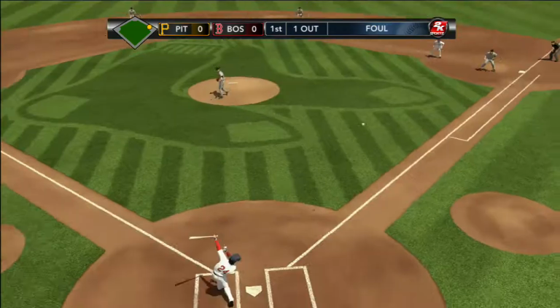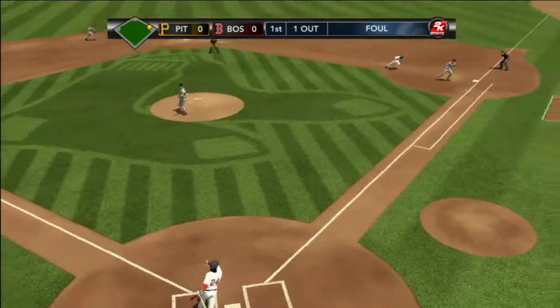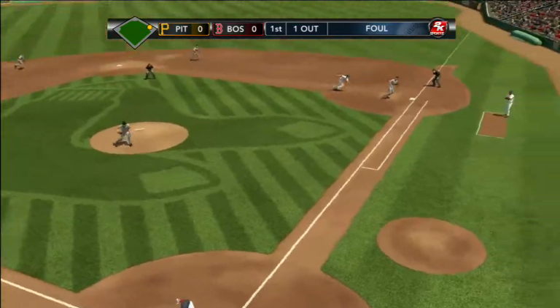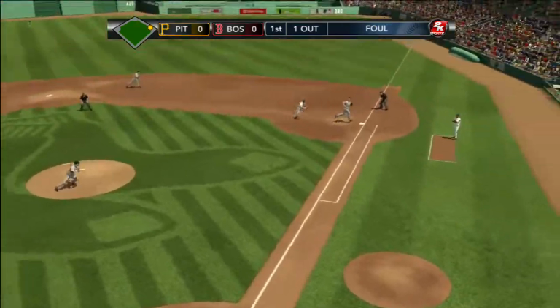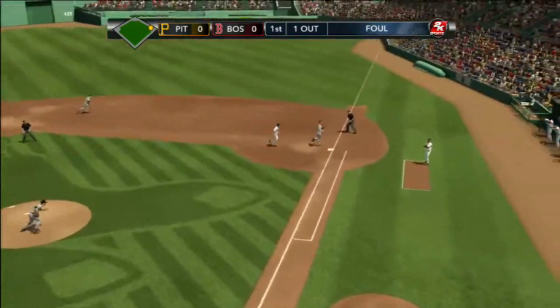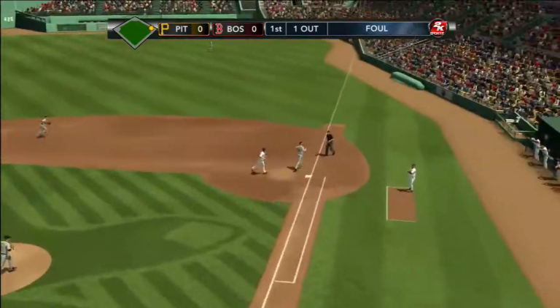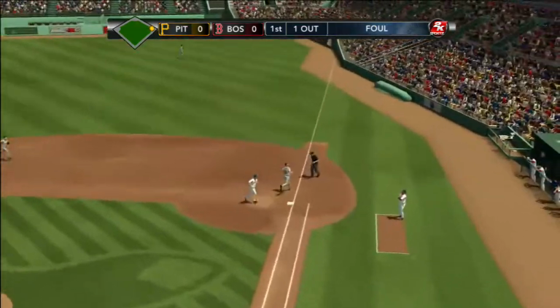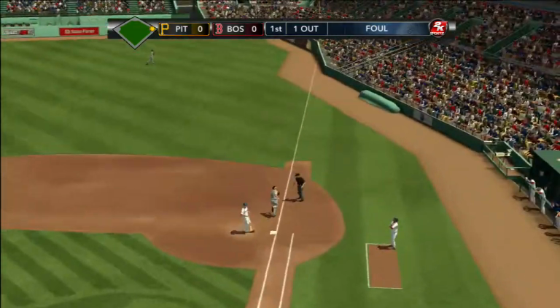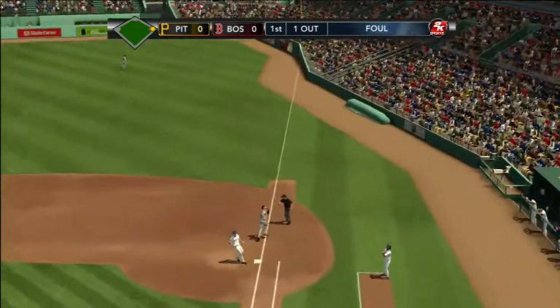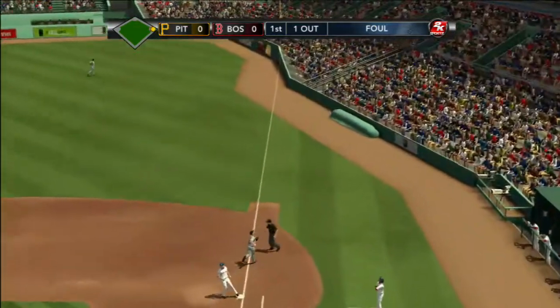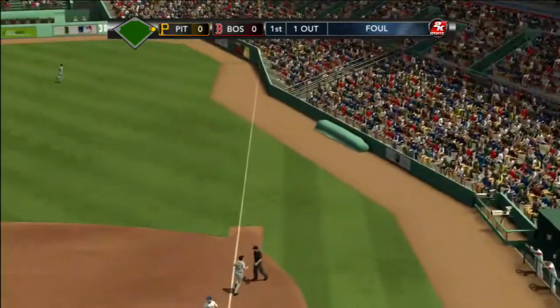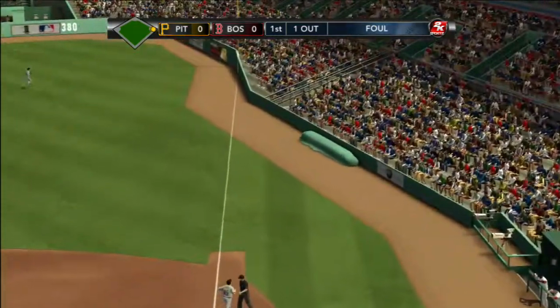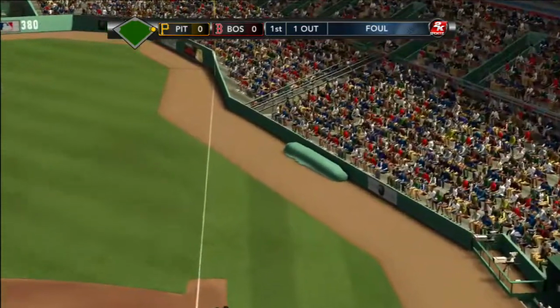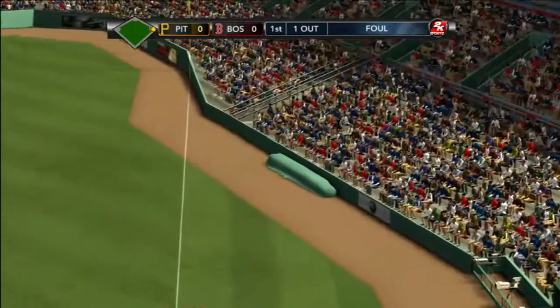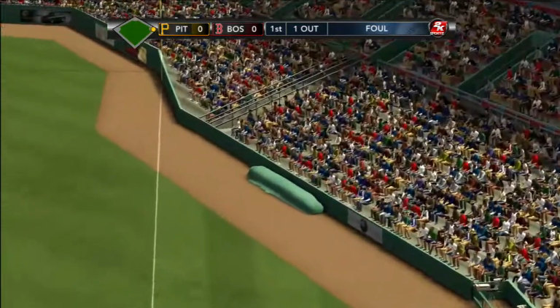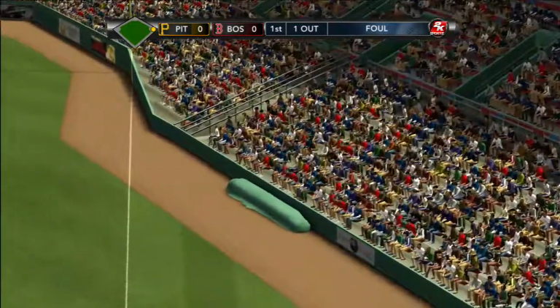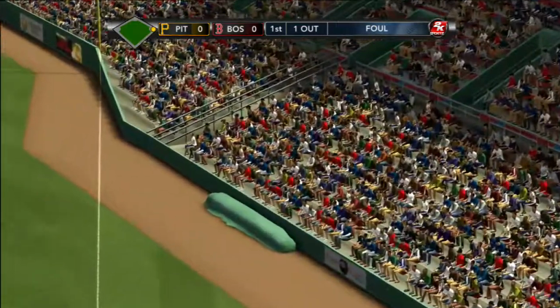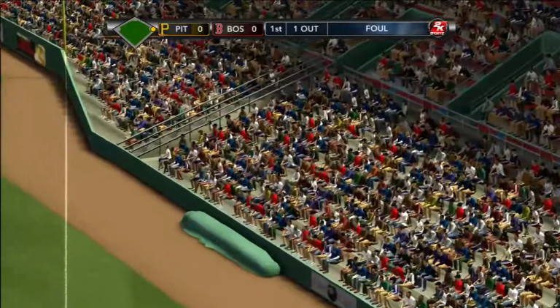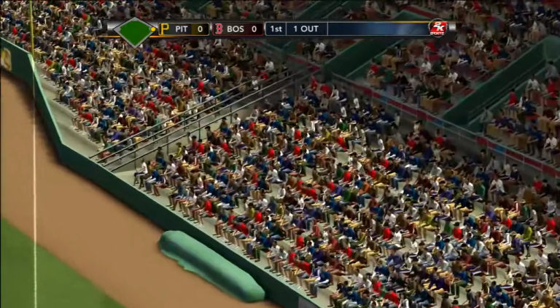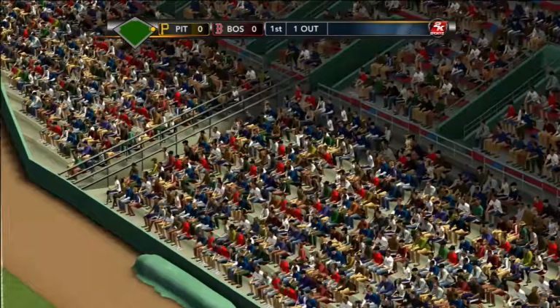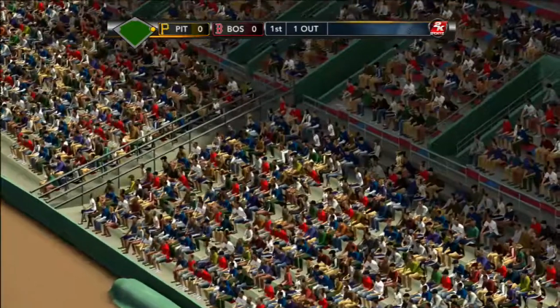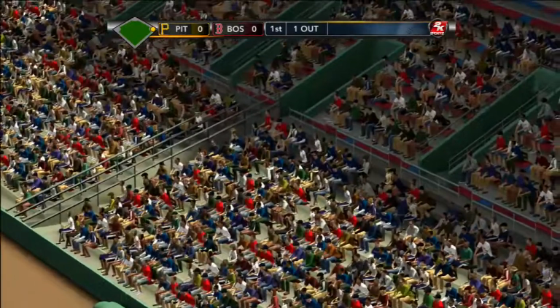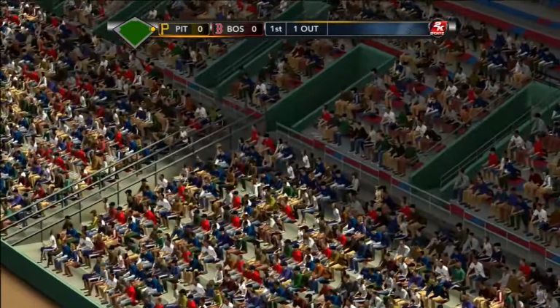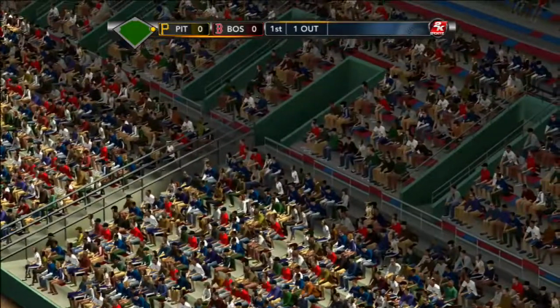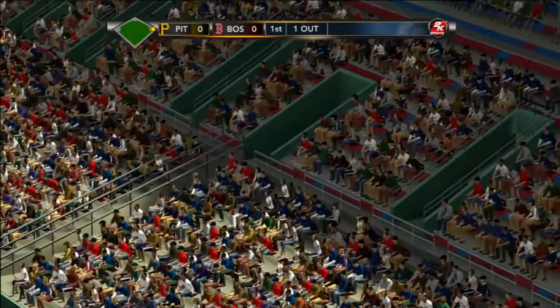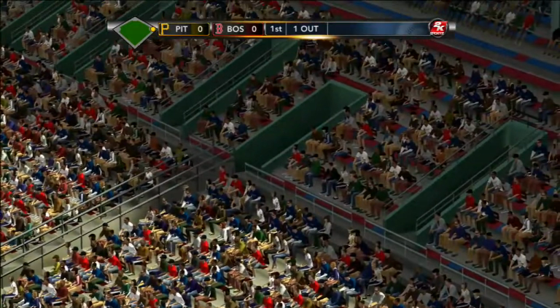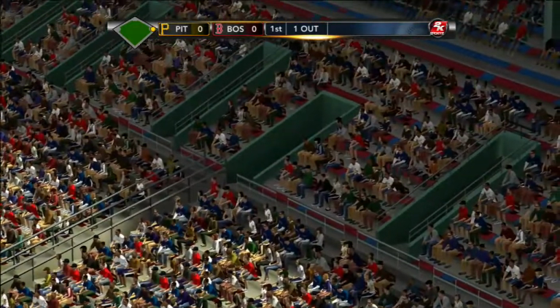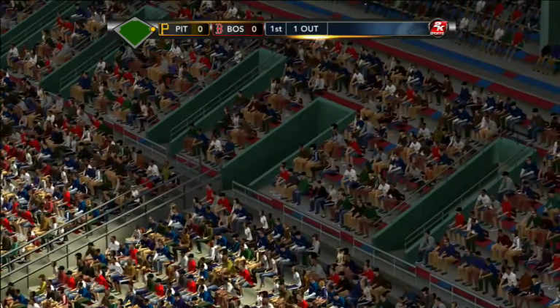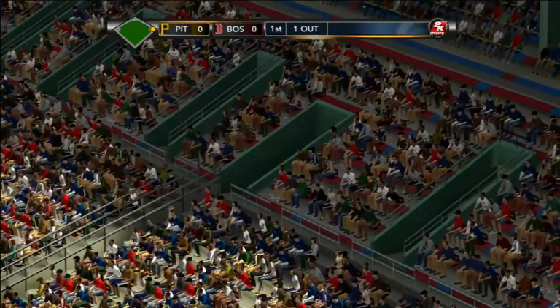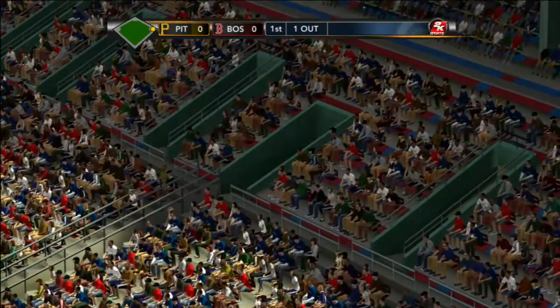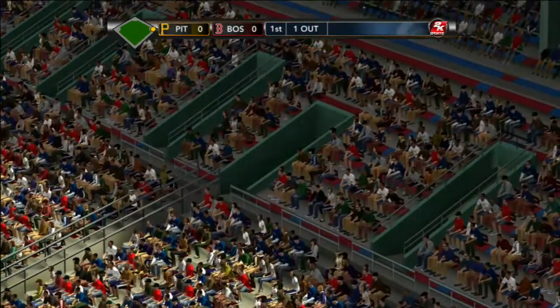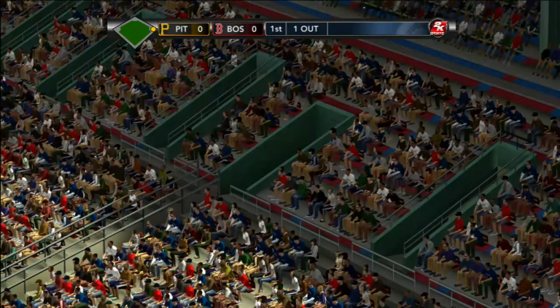Hit in the air, this one's going well into the stands off to the right. Ball.